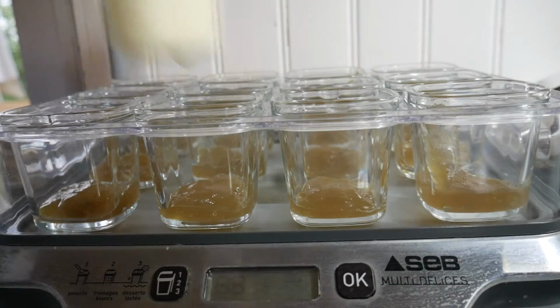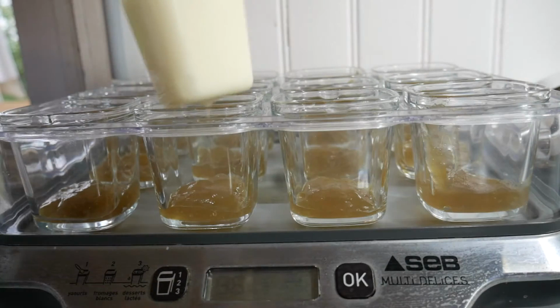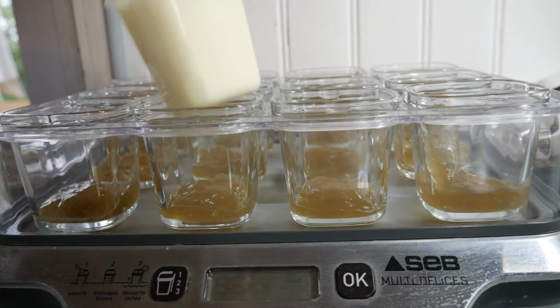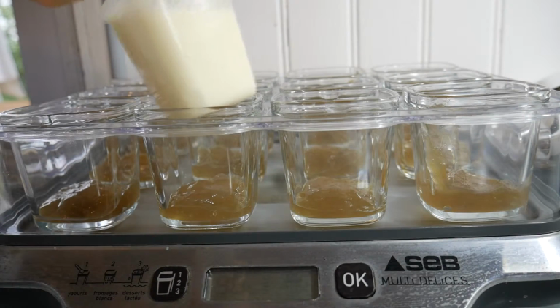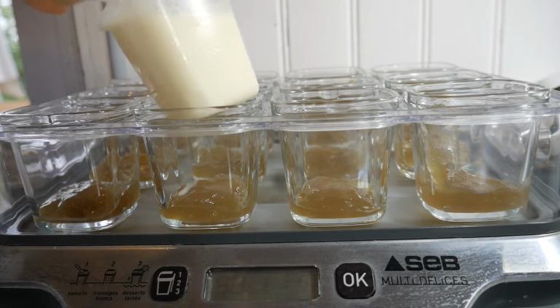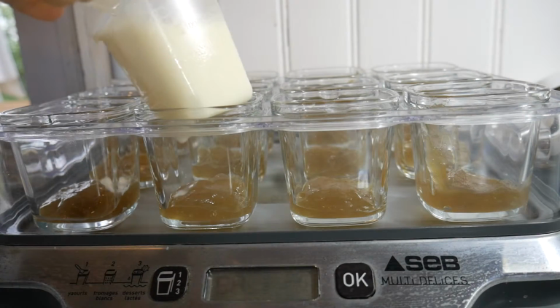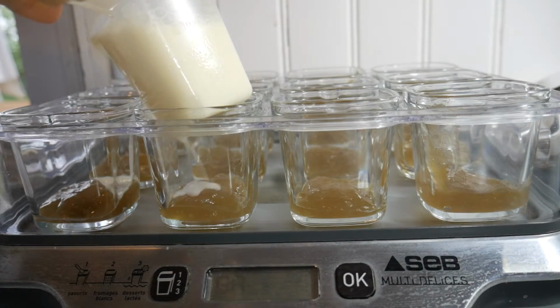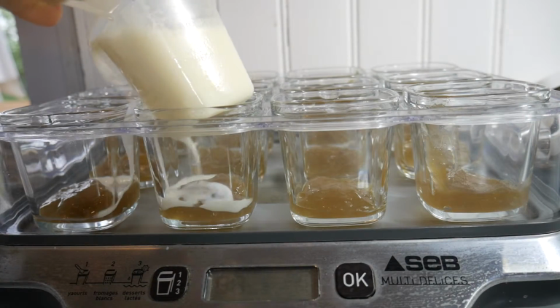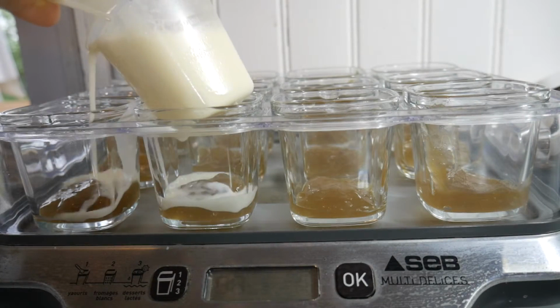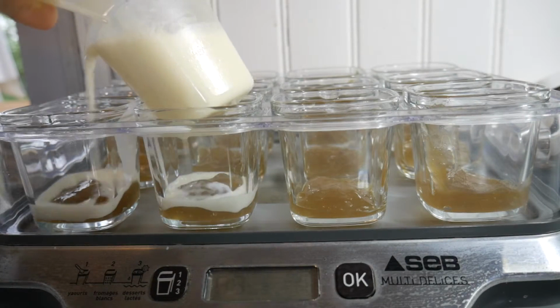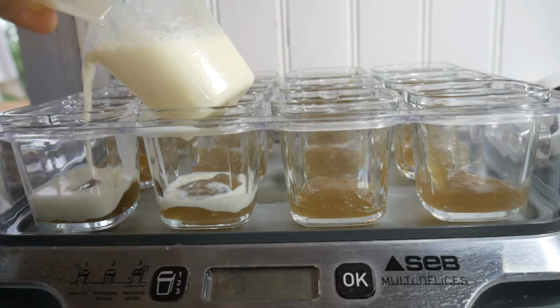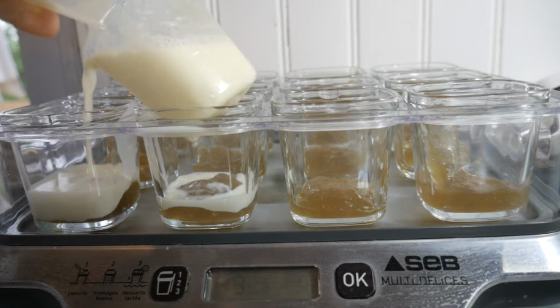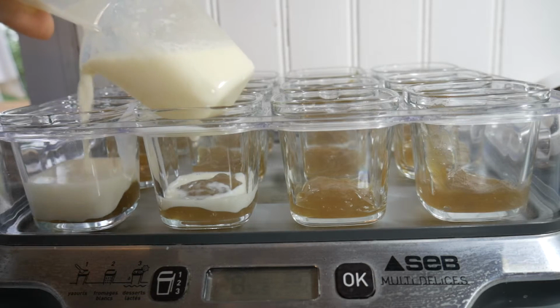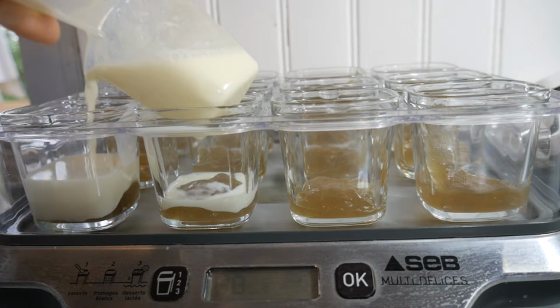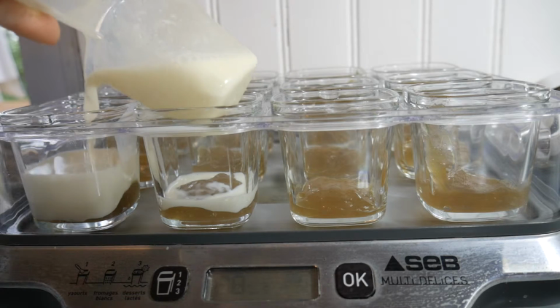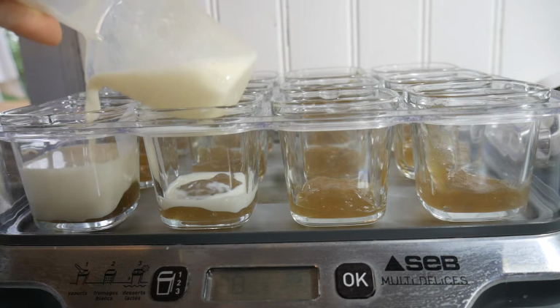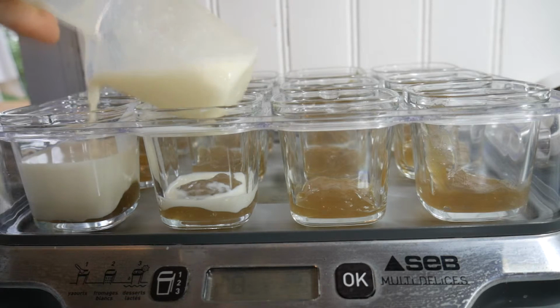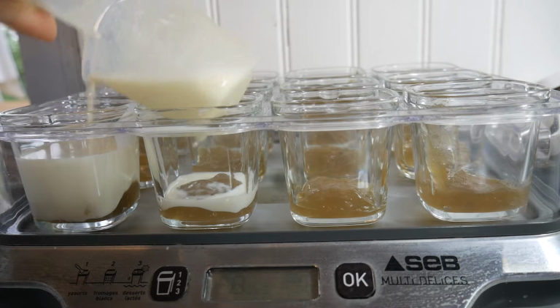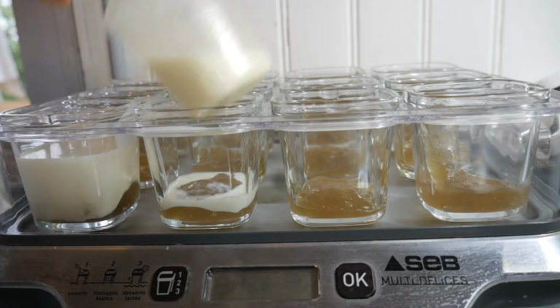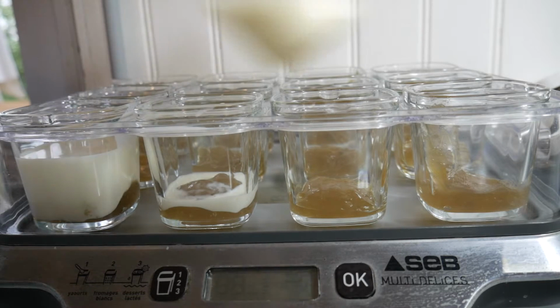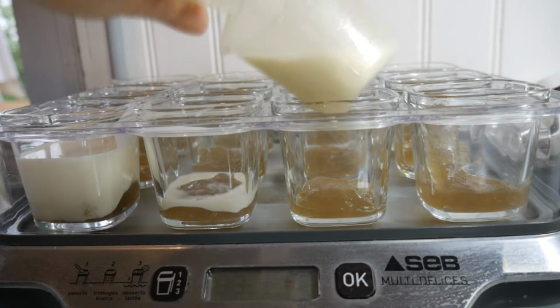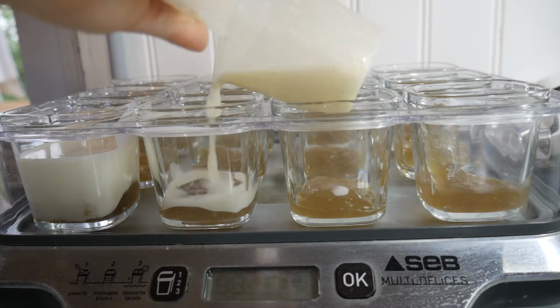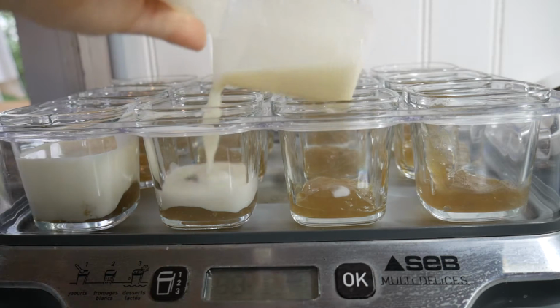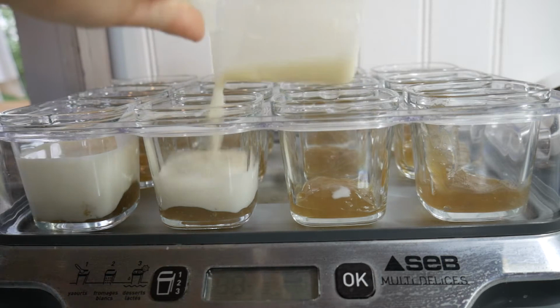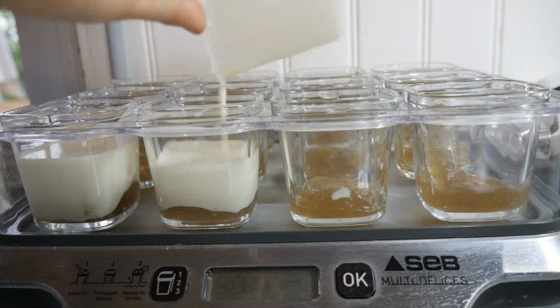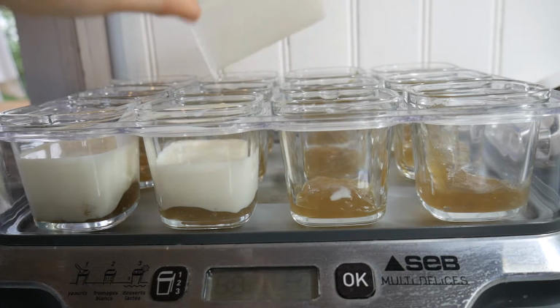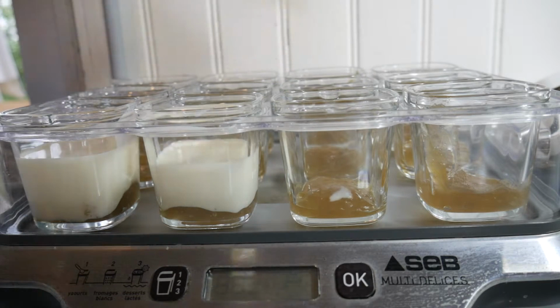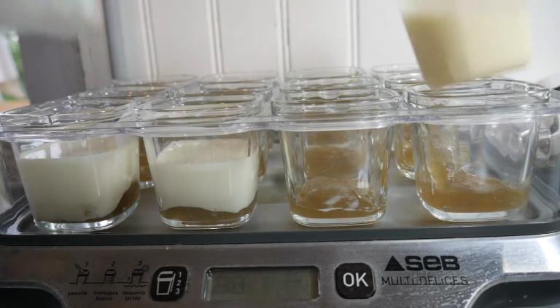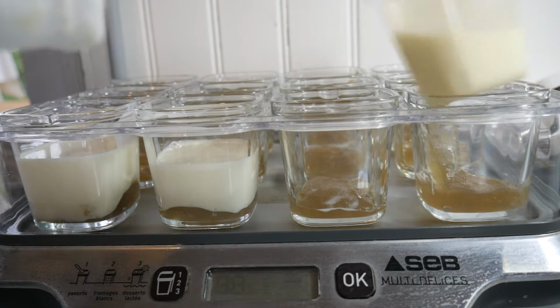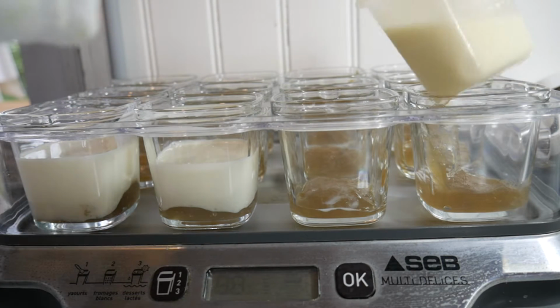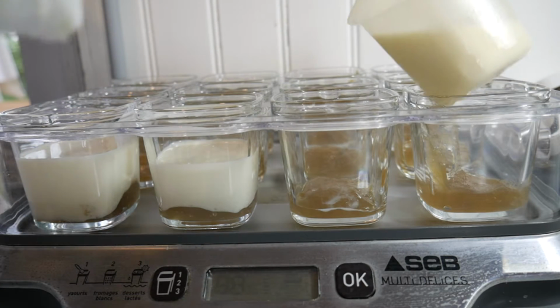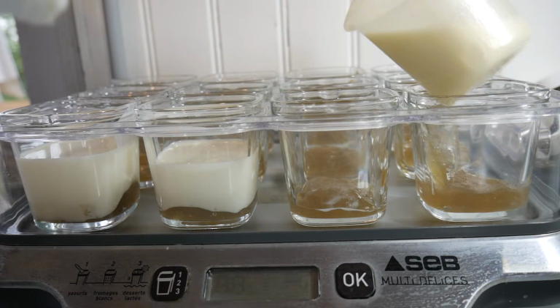Carefully, not to mix milk and jam, put the blend in your yogurt maker for 12 hours.